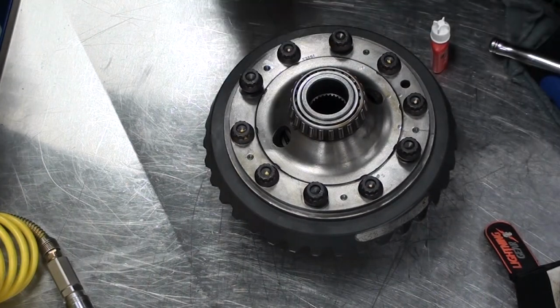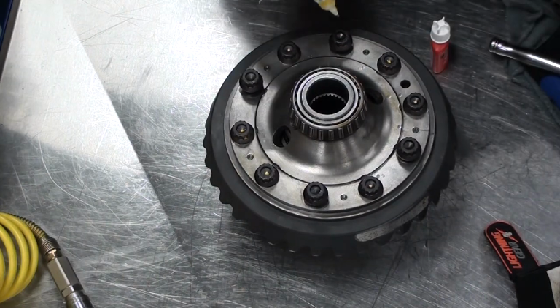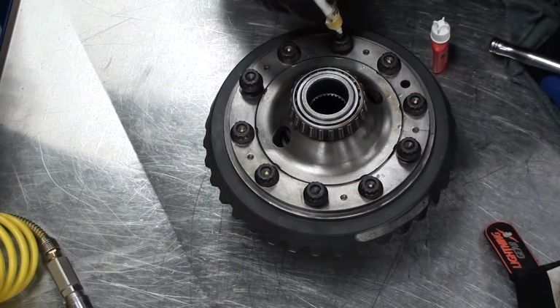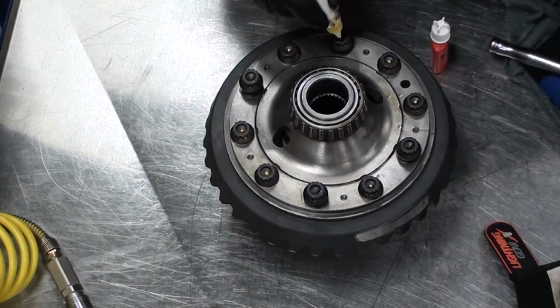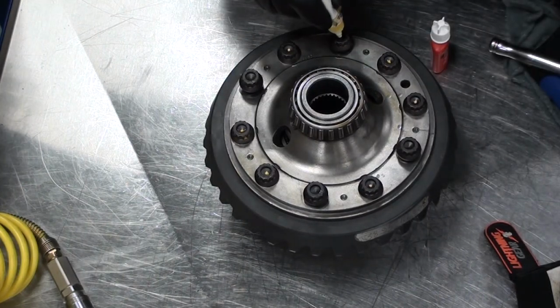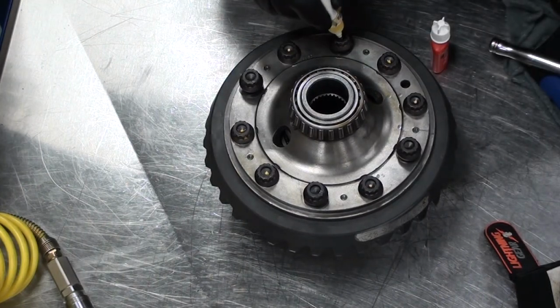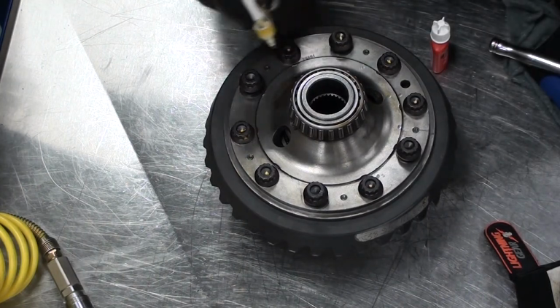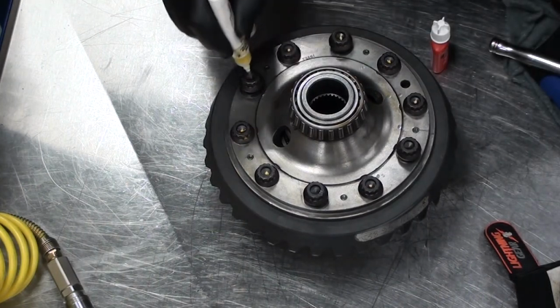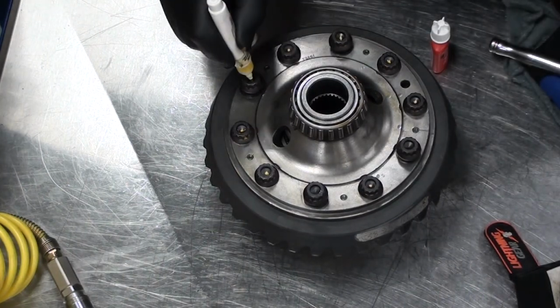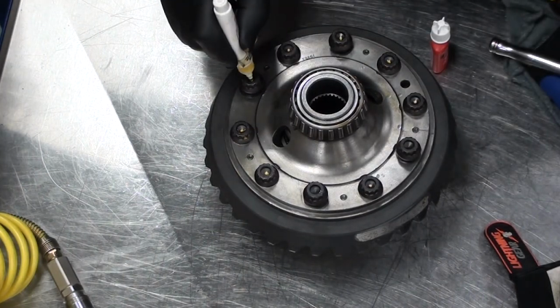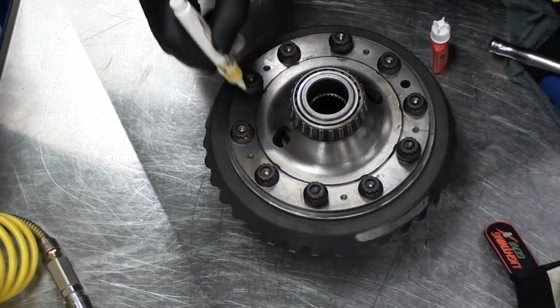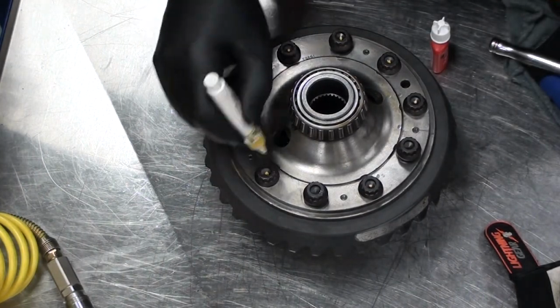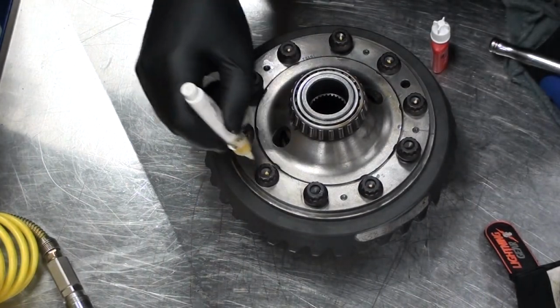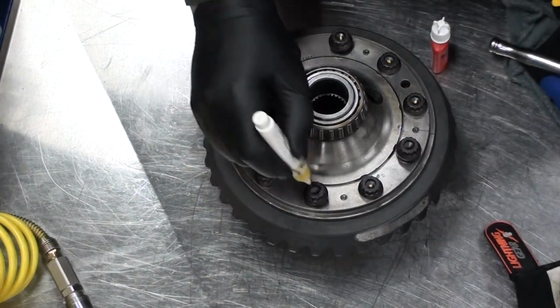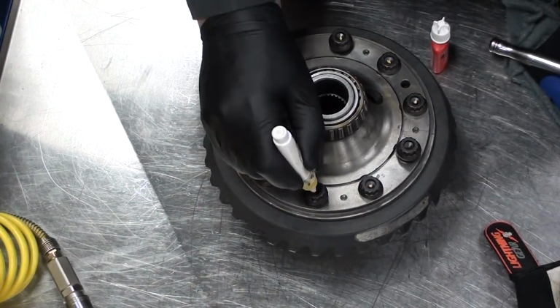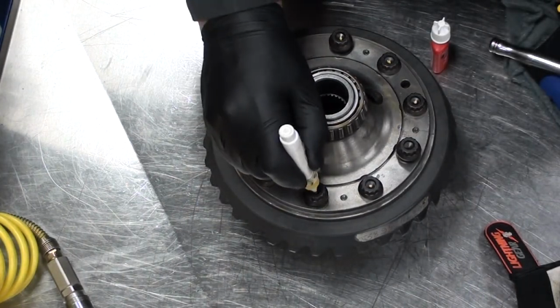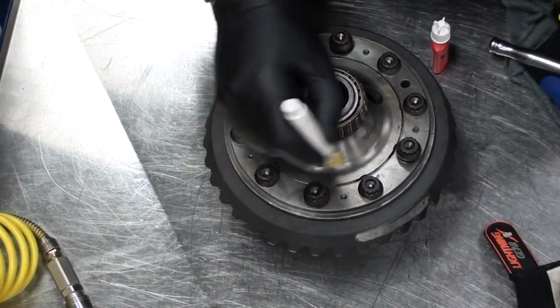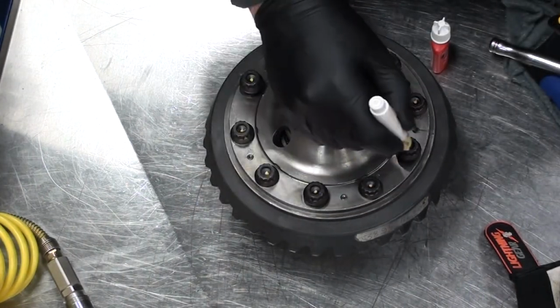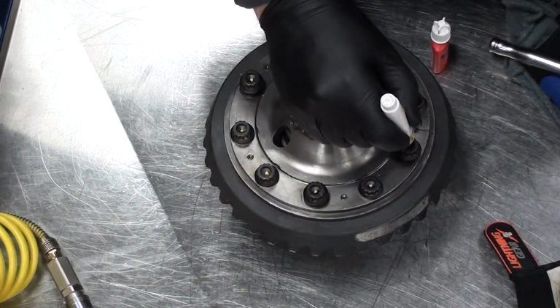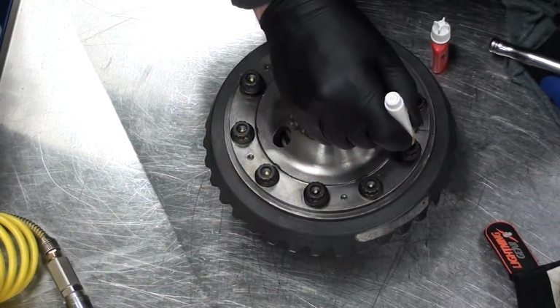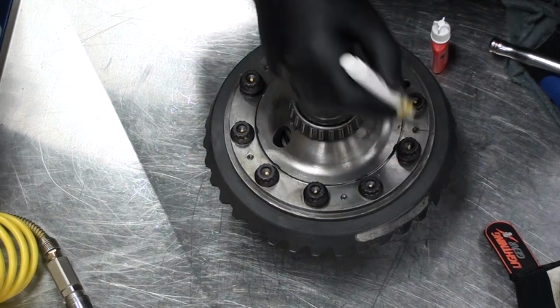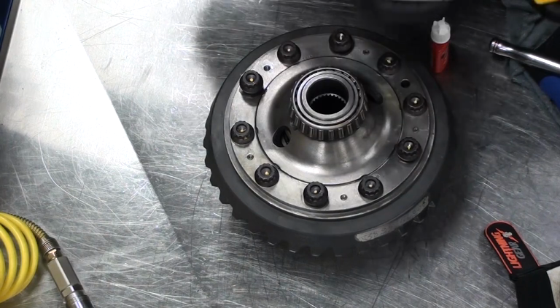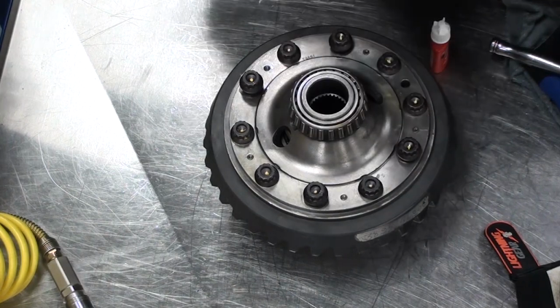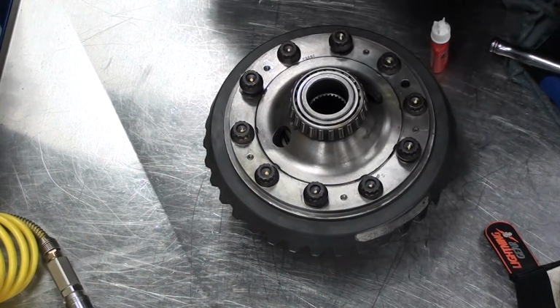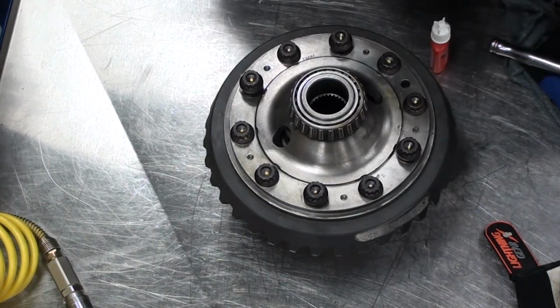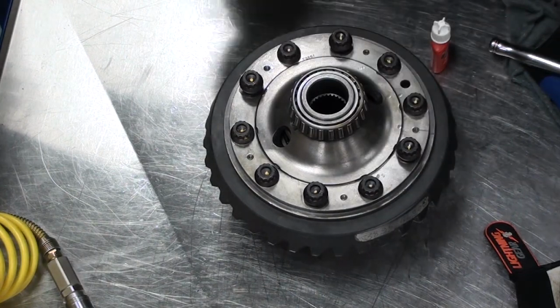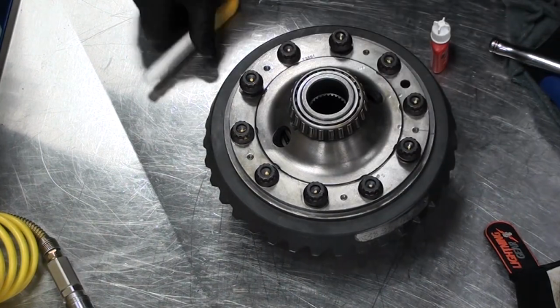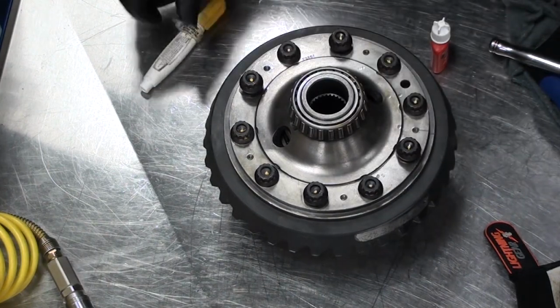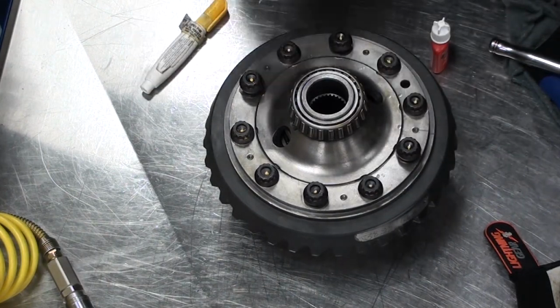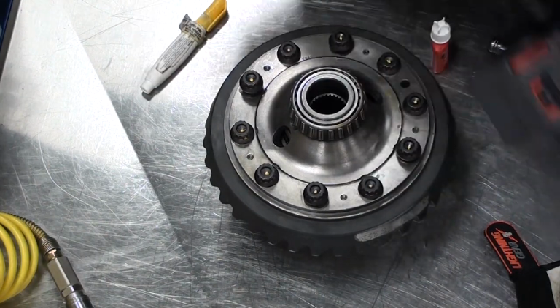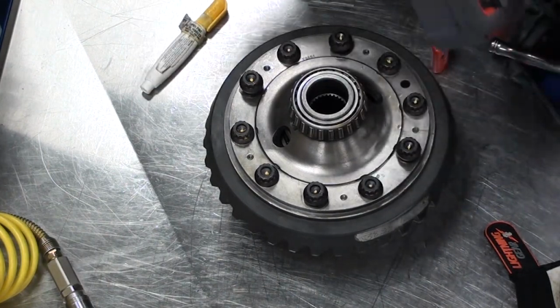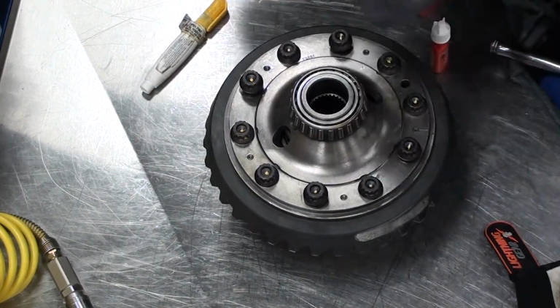I will snug the last four bolts up with an electric impact gun. Make sure that you set the torque very low so it just snugs them up.